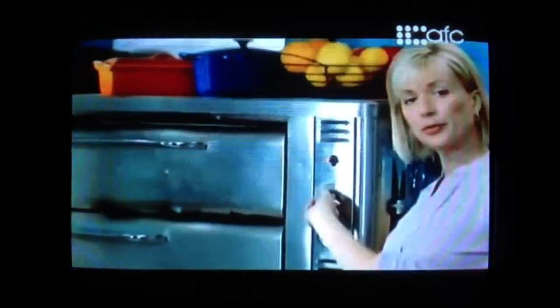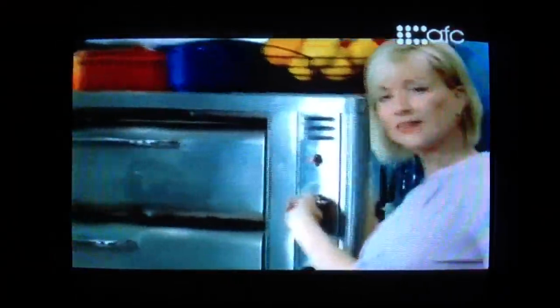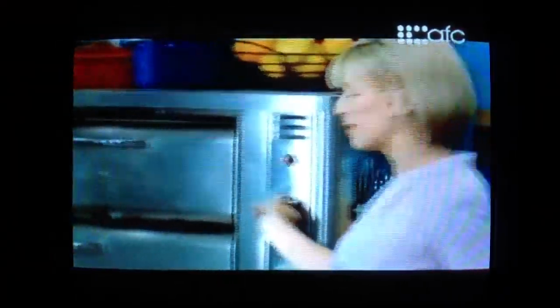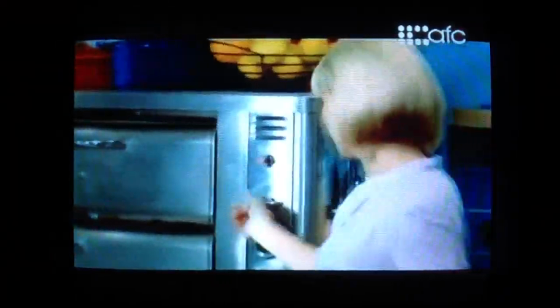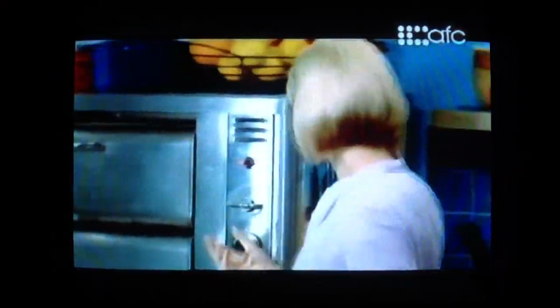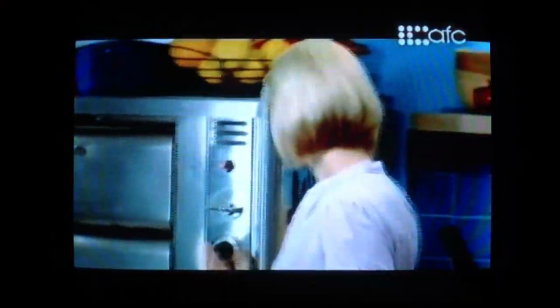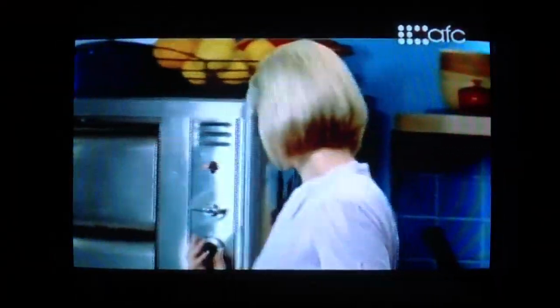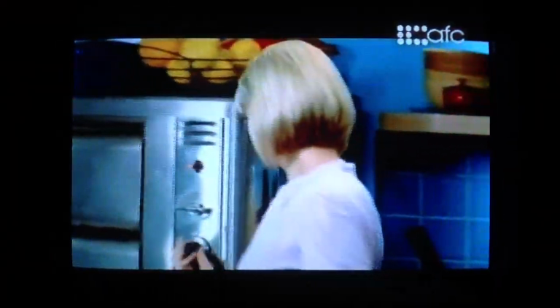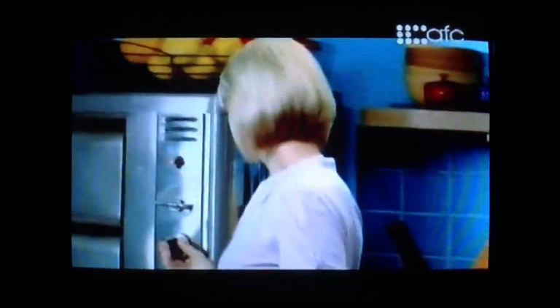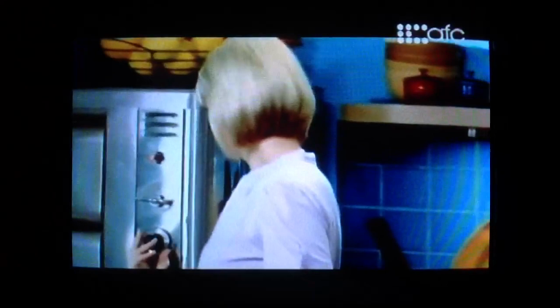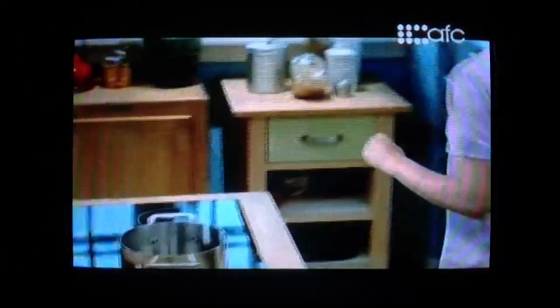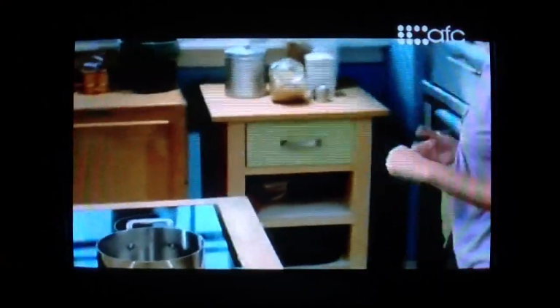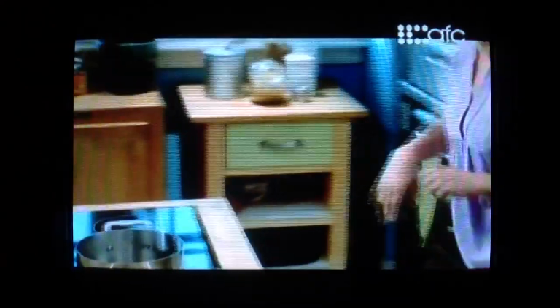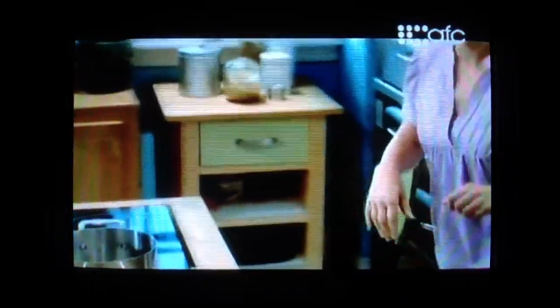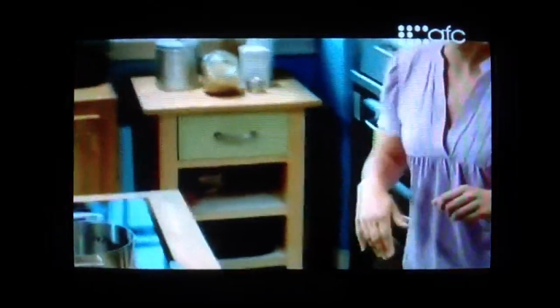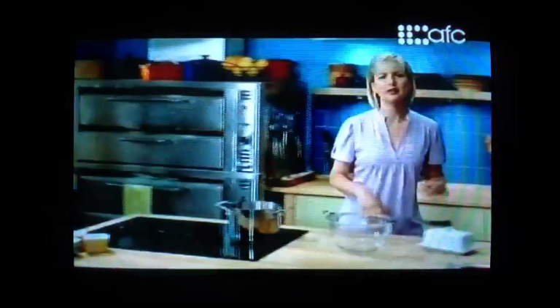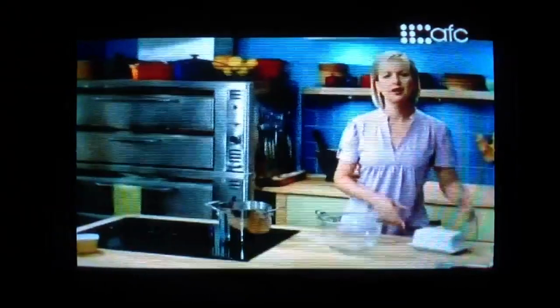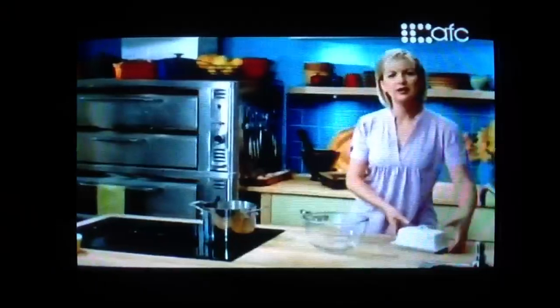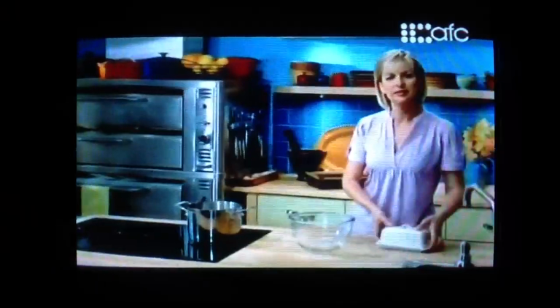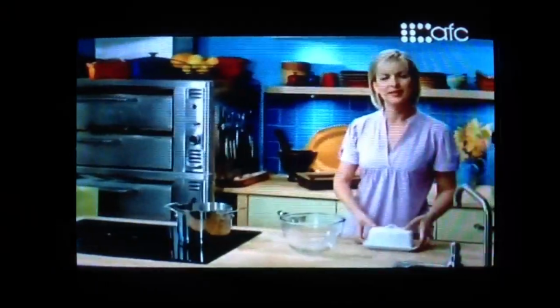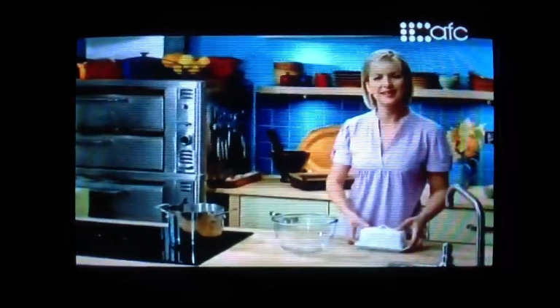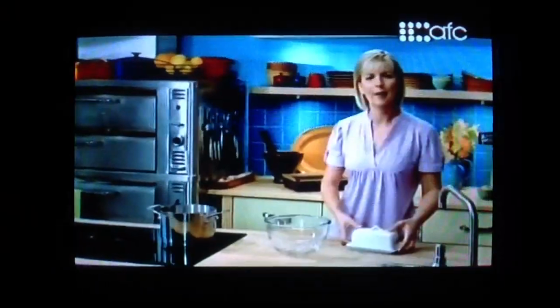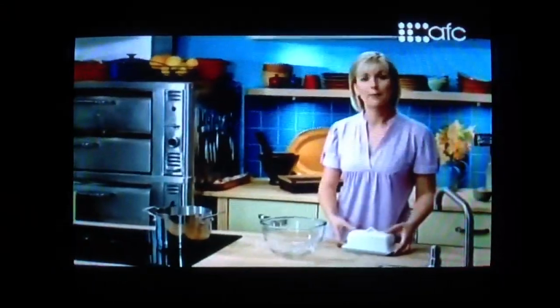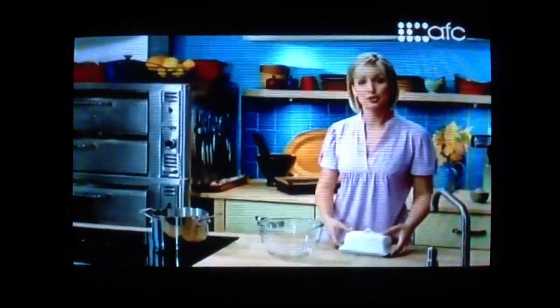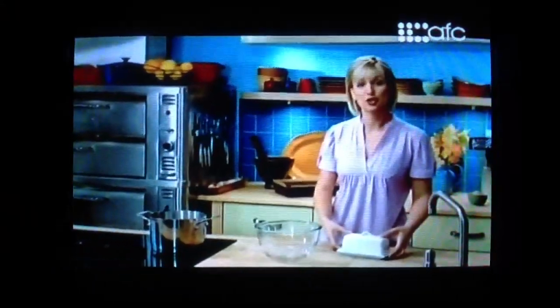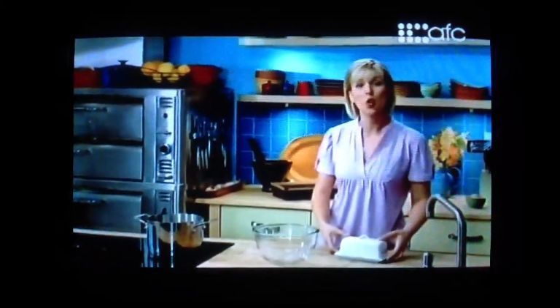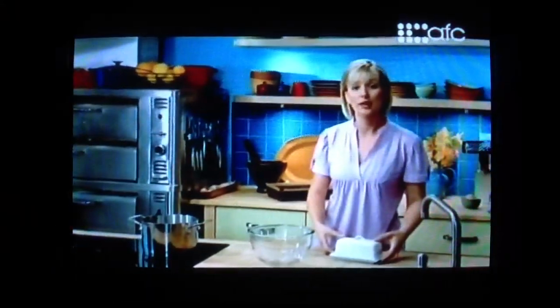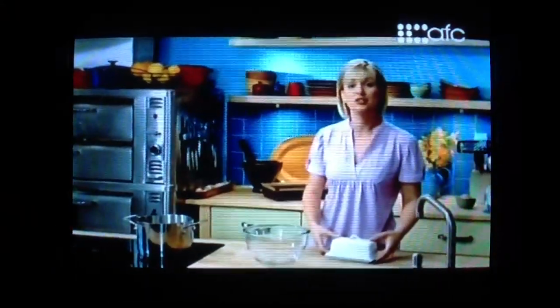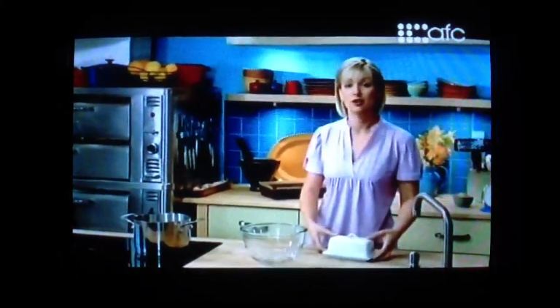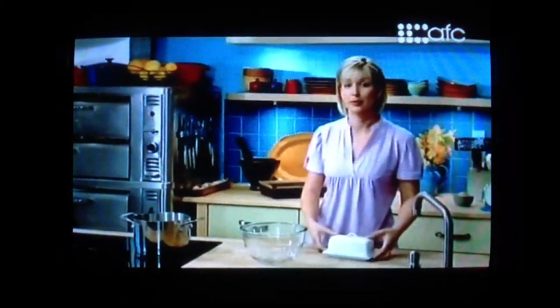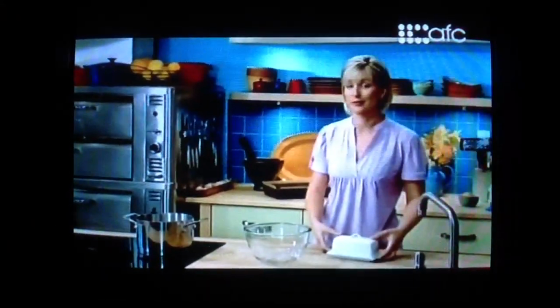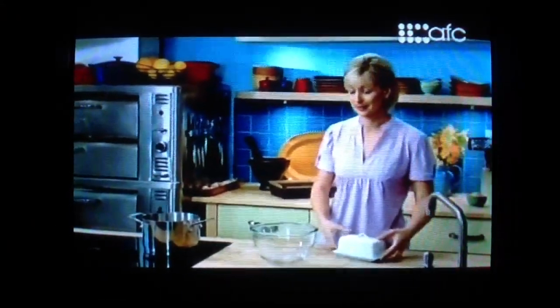Preheat the oven to 350. The first recipe I'm making is the butterscotch white chocolate brownies.